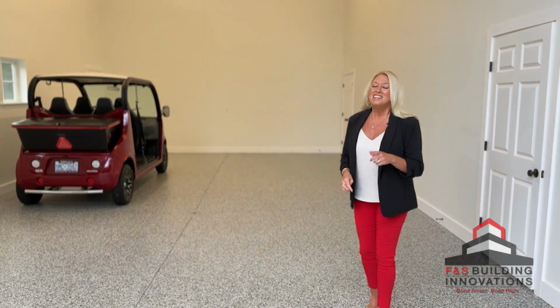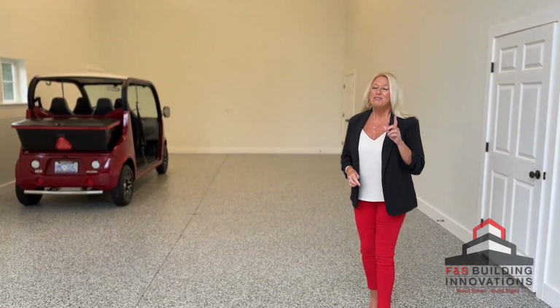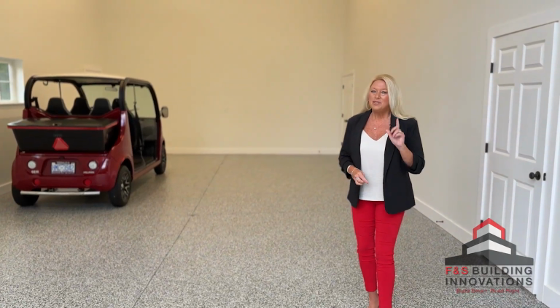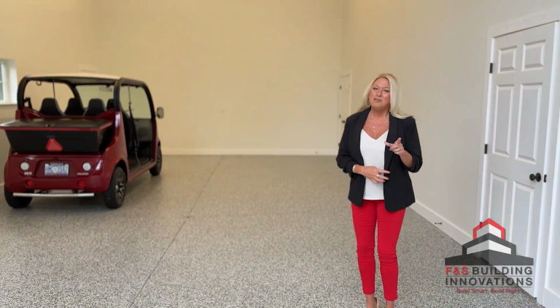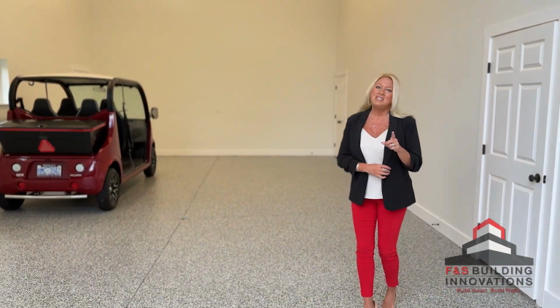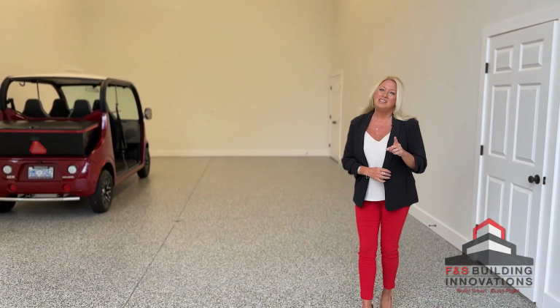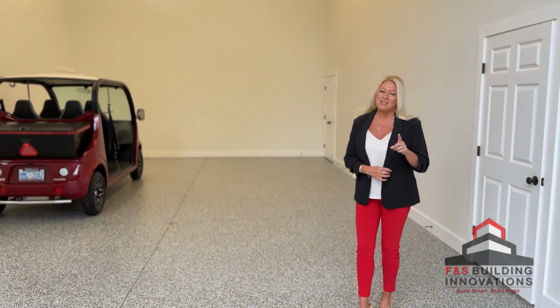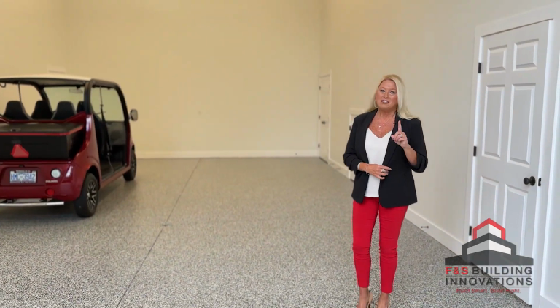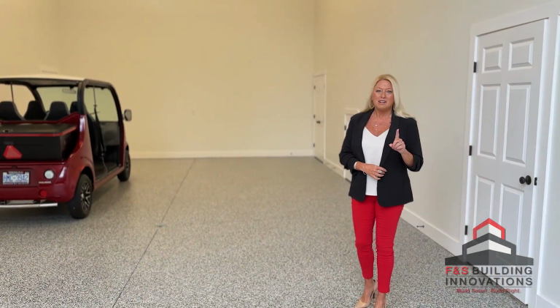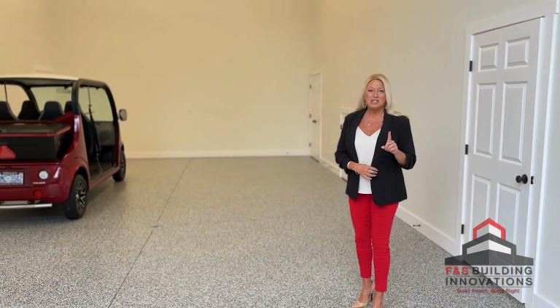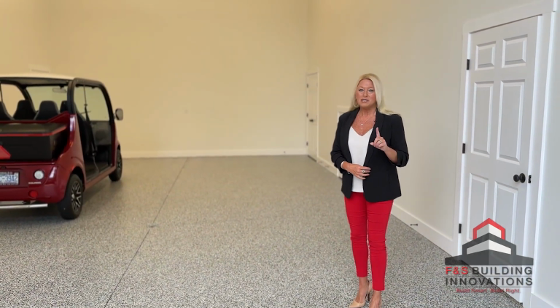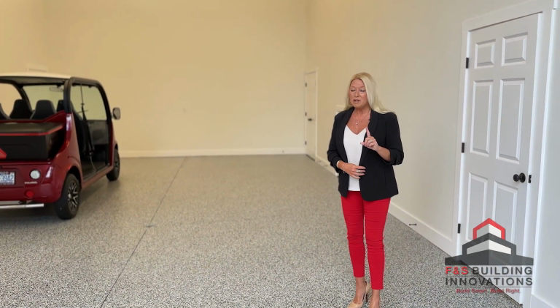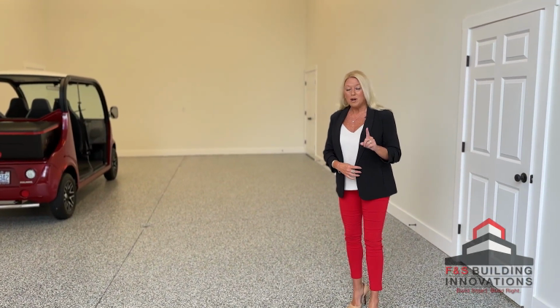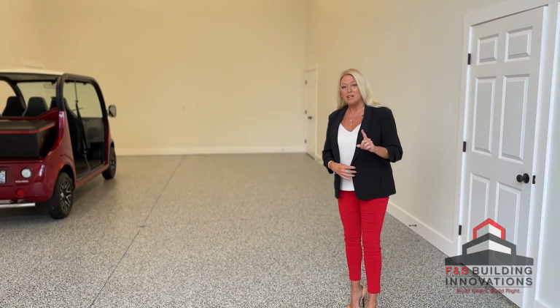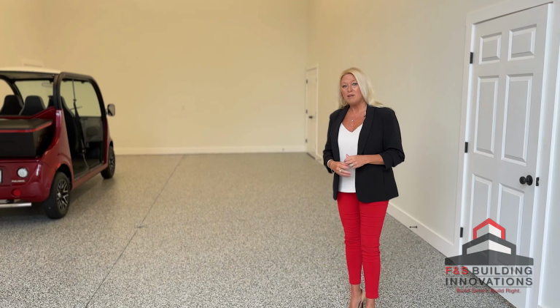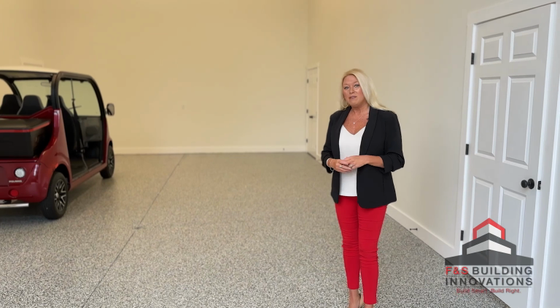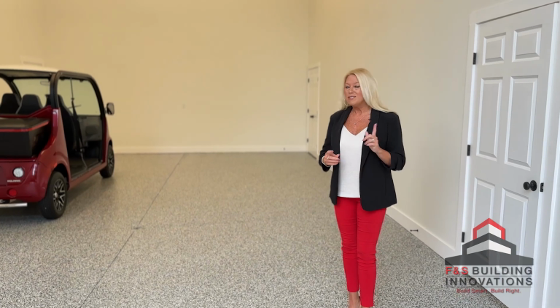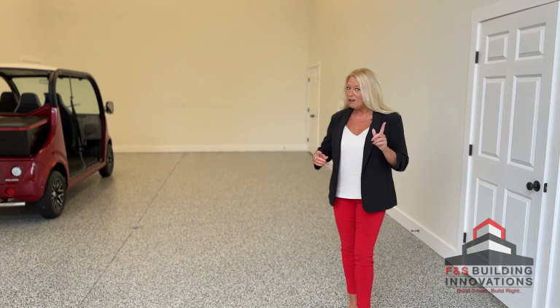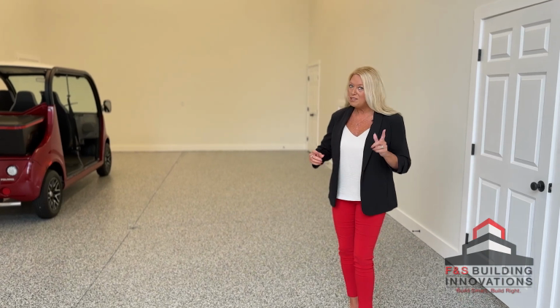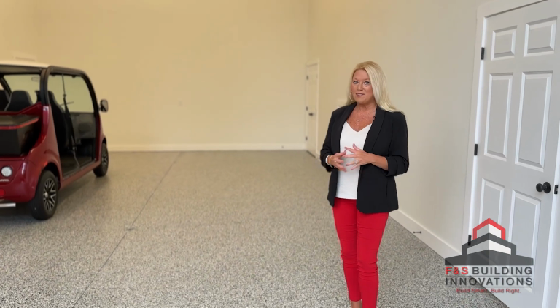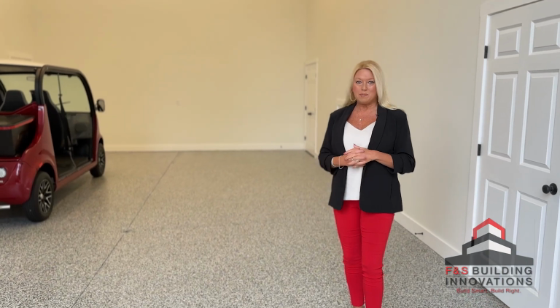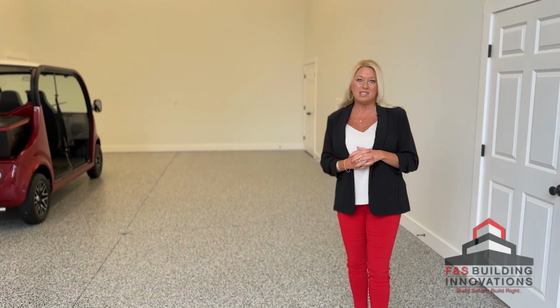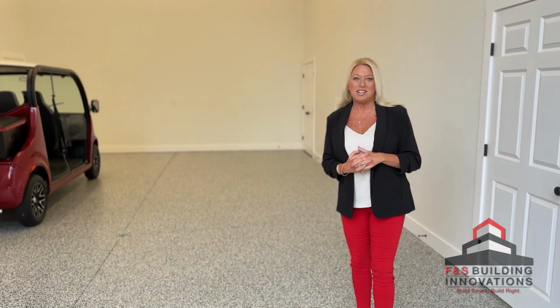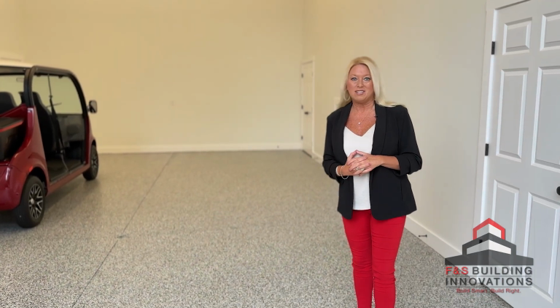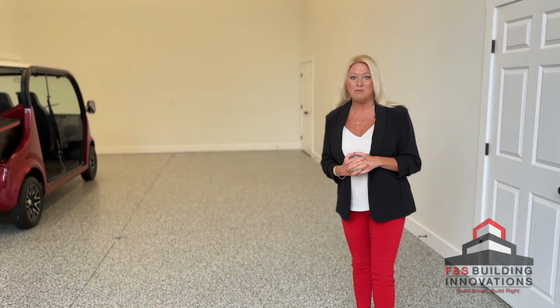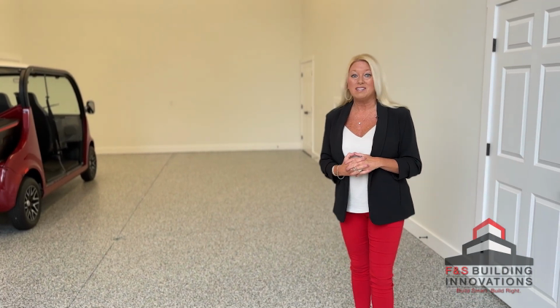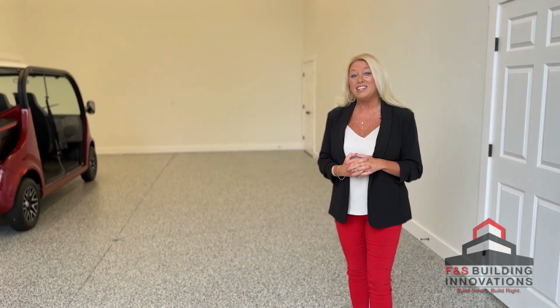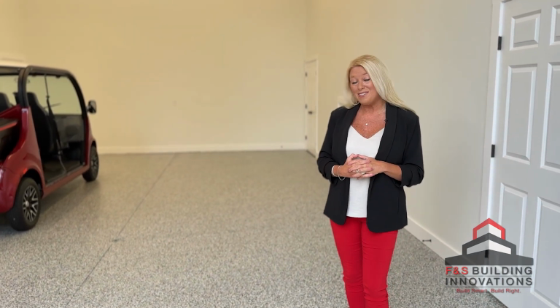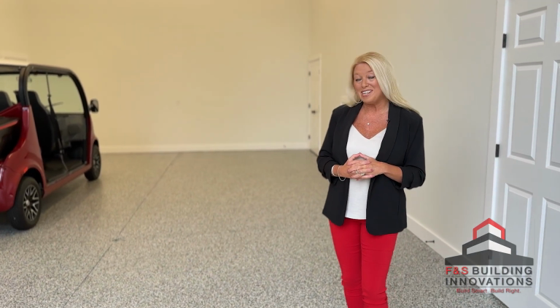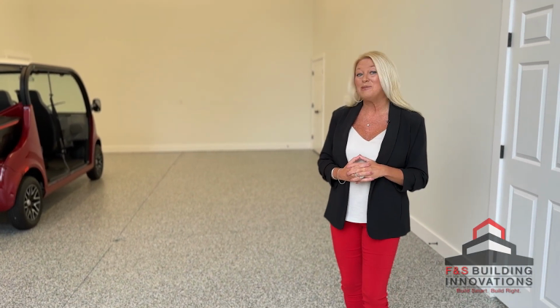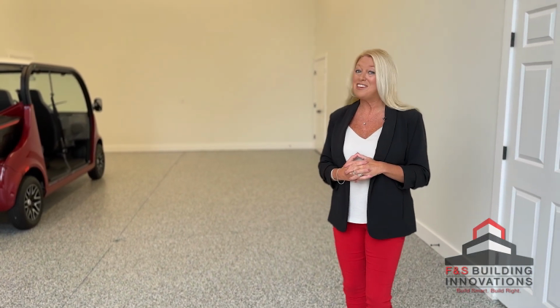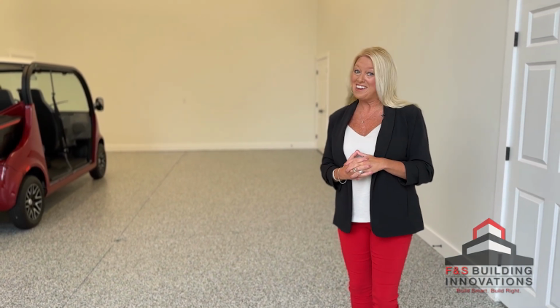If you need a great garage apartment combo, call the FNS Building Innovations team. We can definitely help you get there.